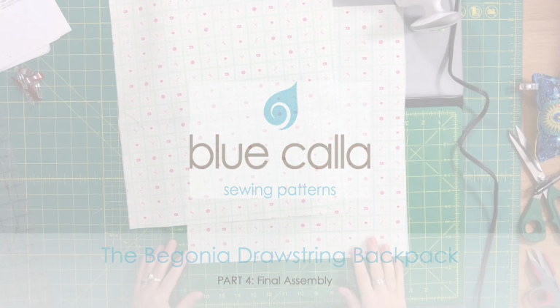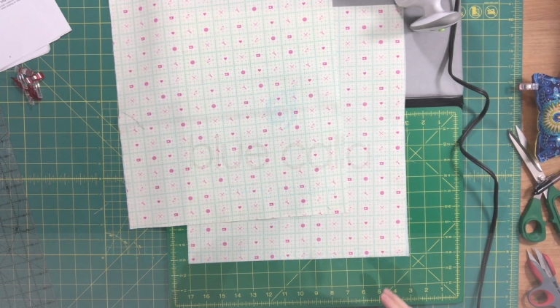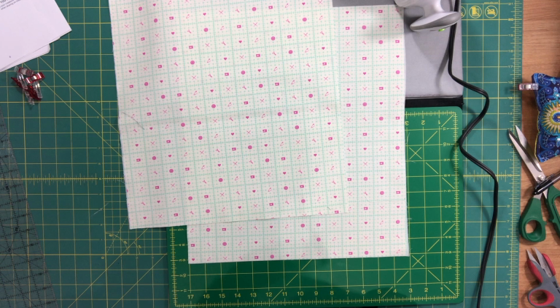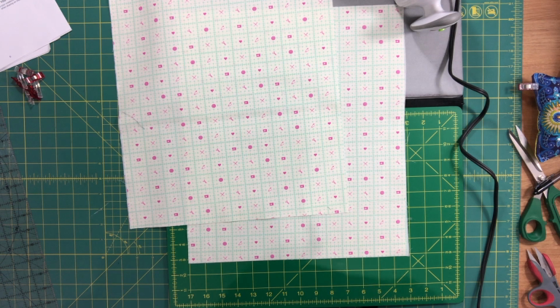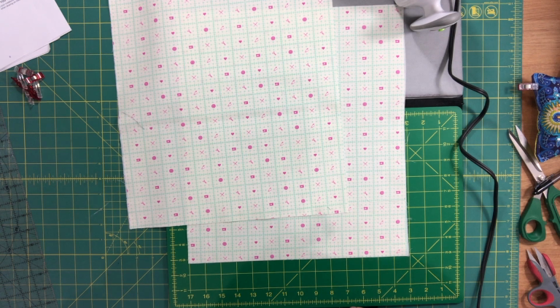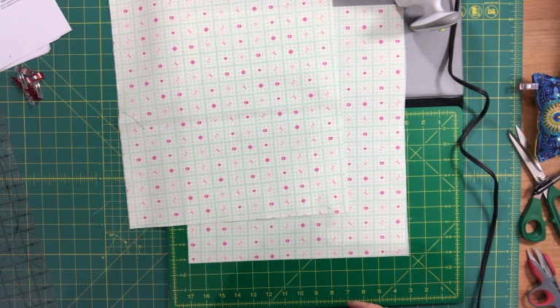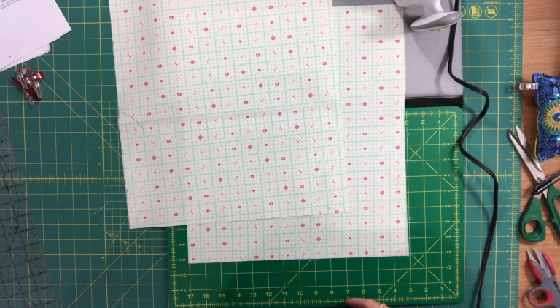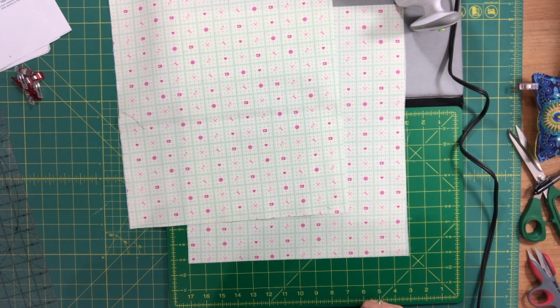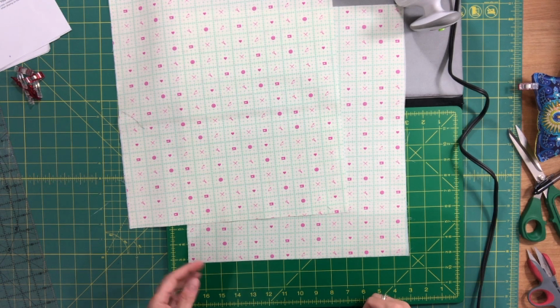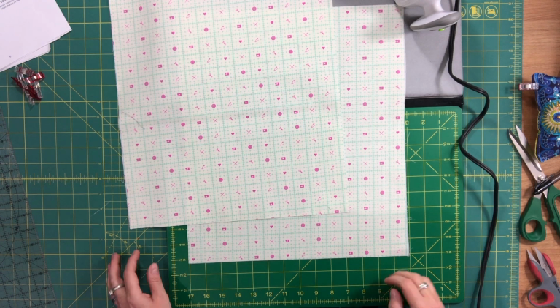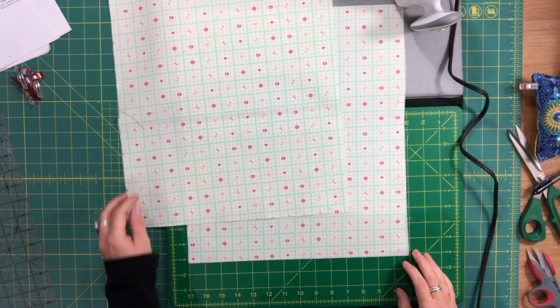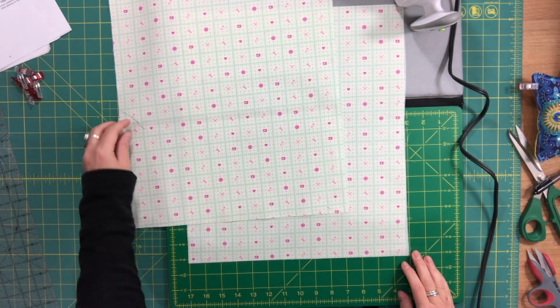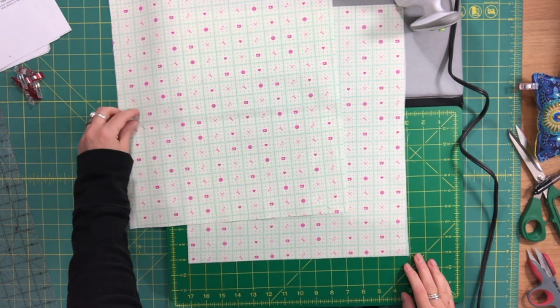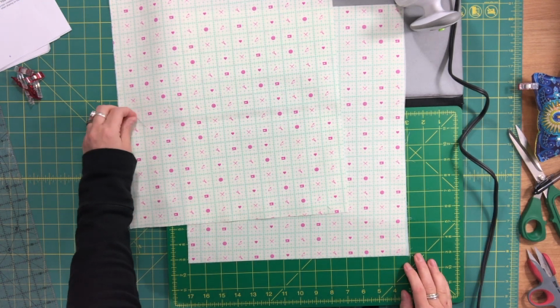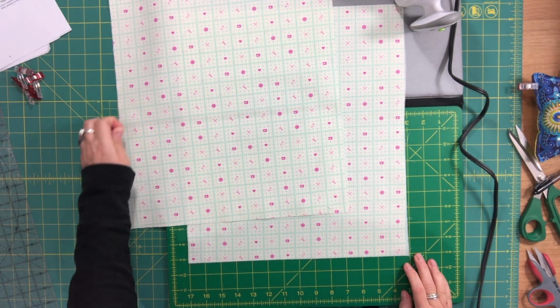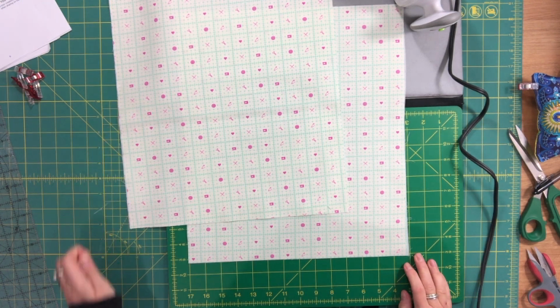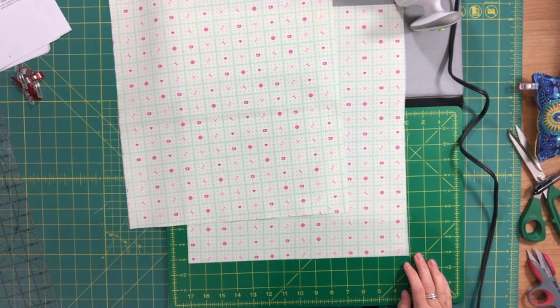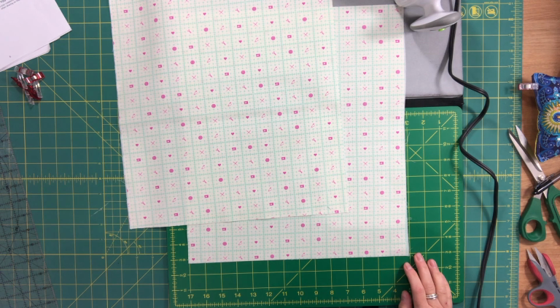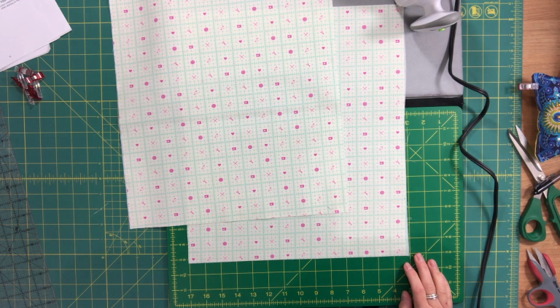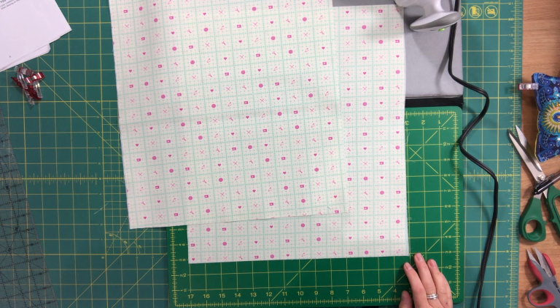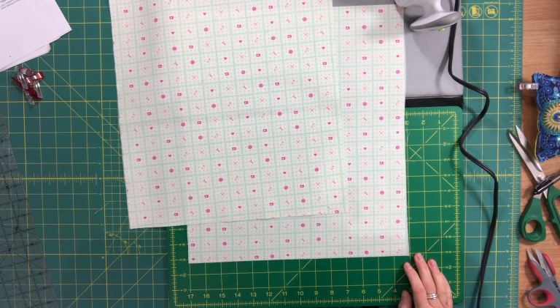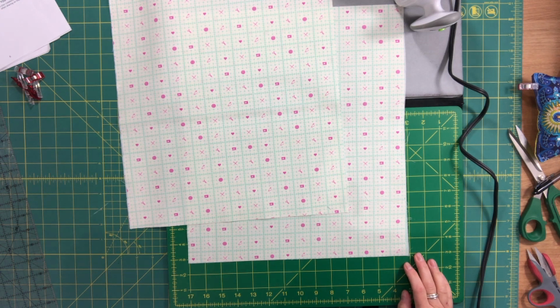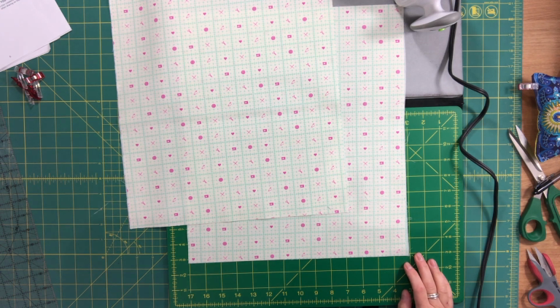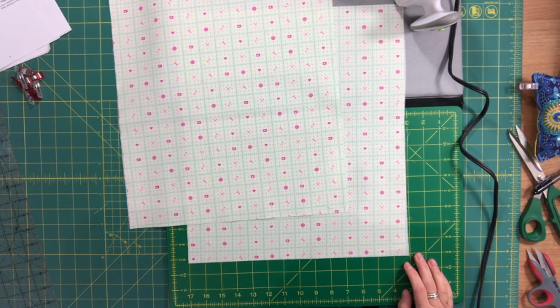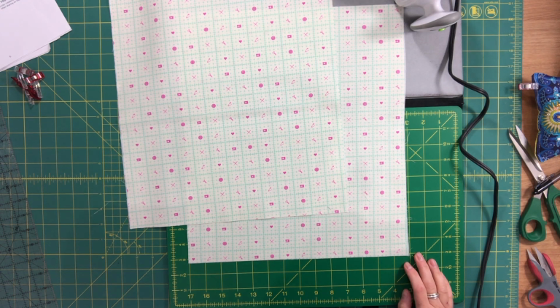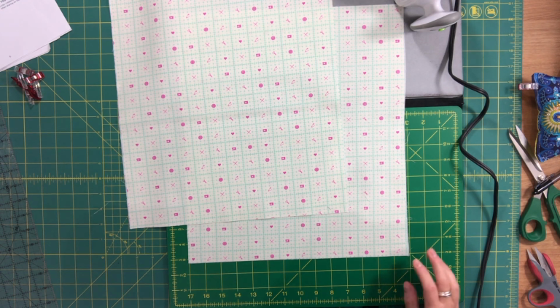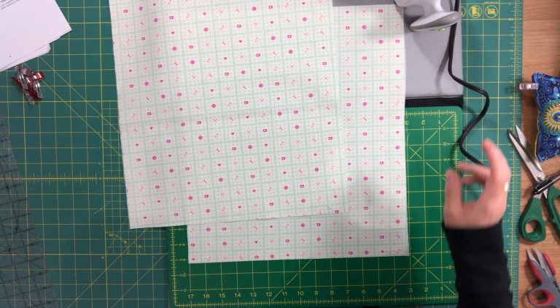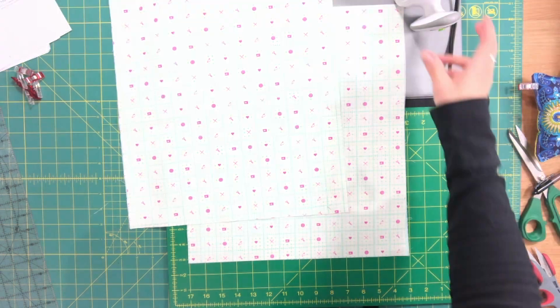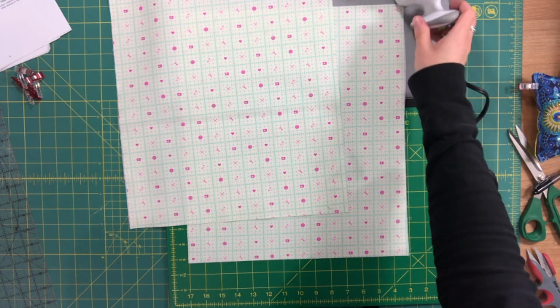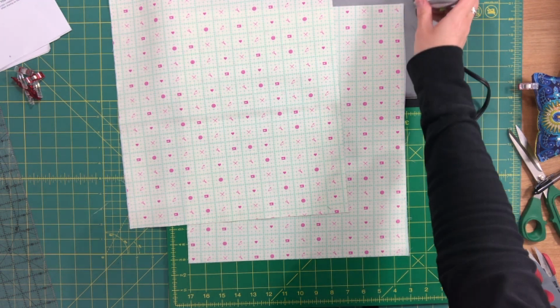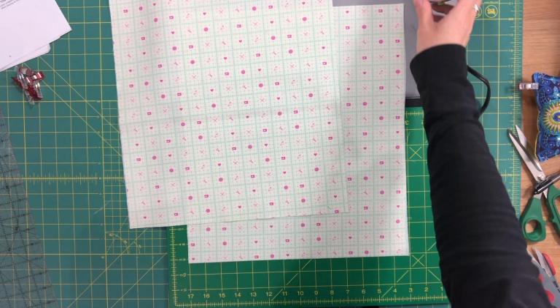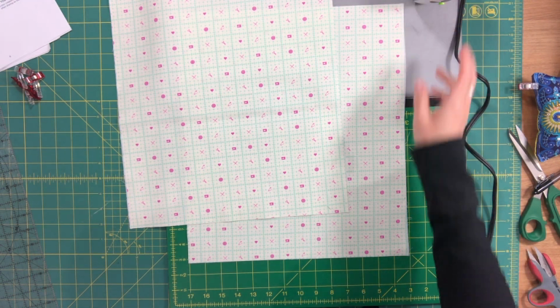Hi everyone, I'm Céline from Blue Cala Patterns and welcome to the final video for the Begonia Drawstring Backpack.